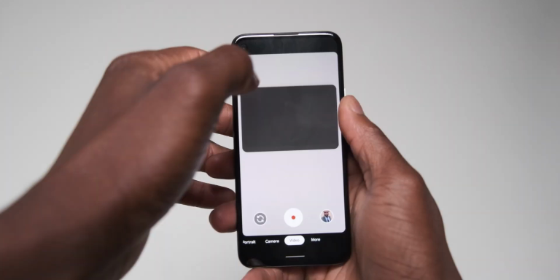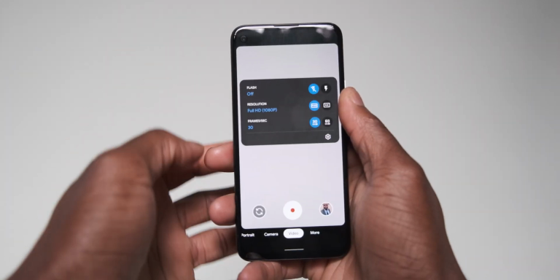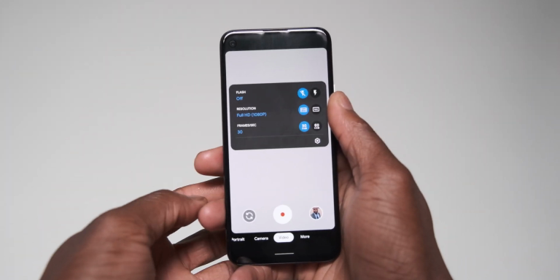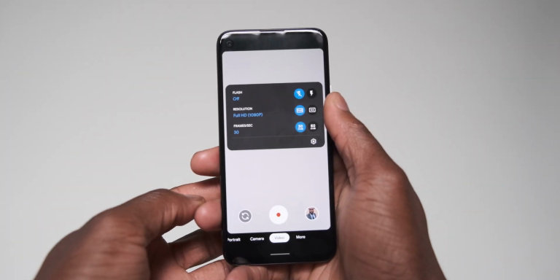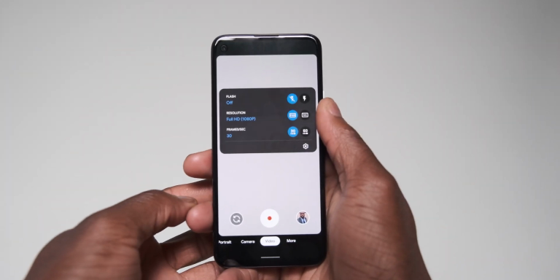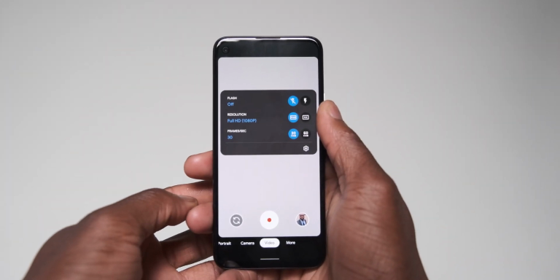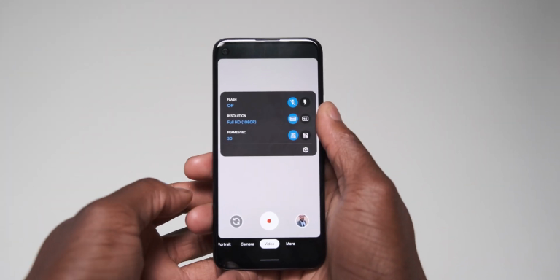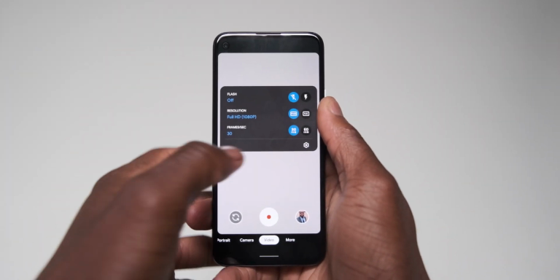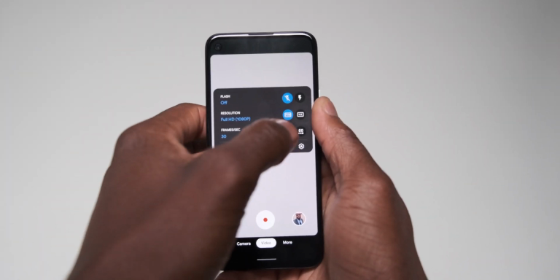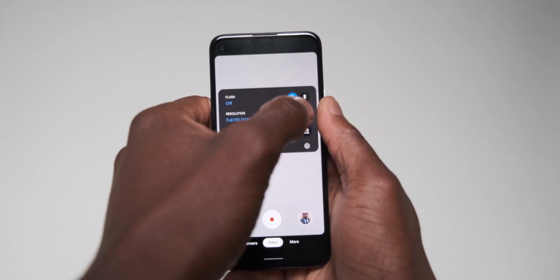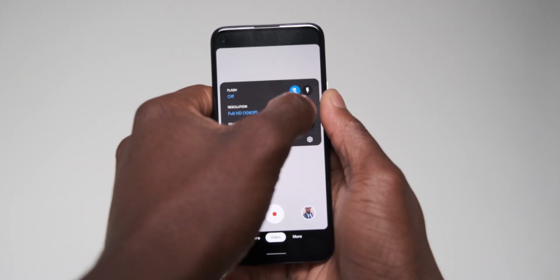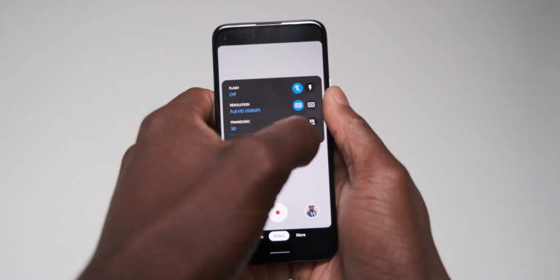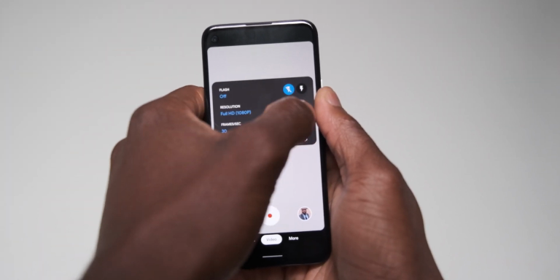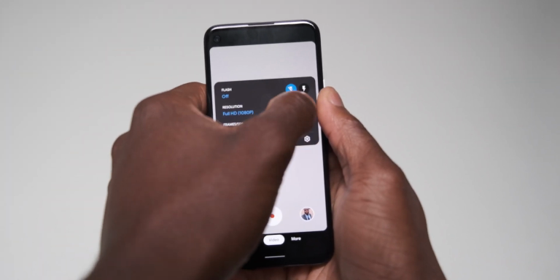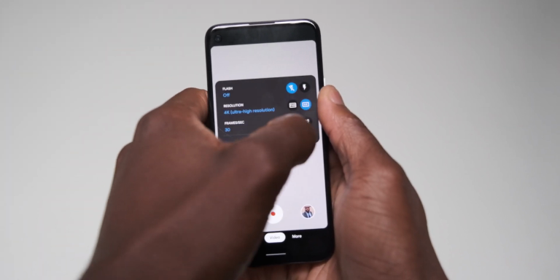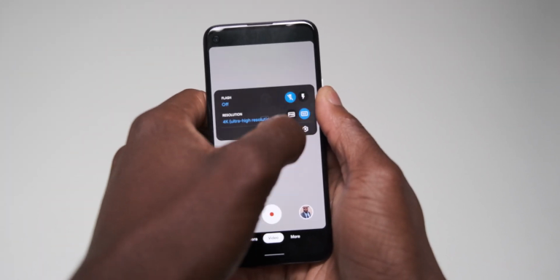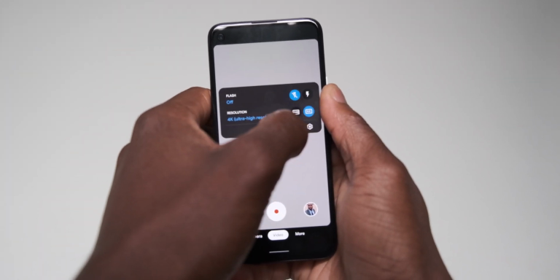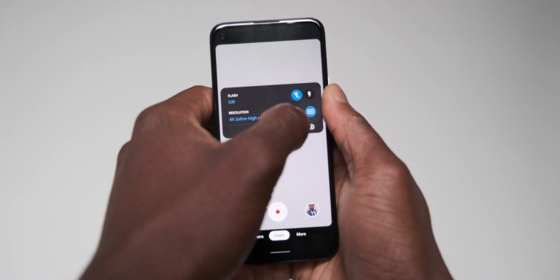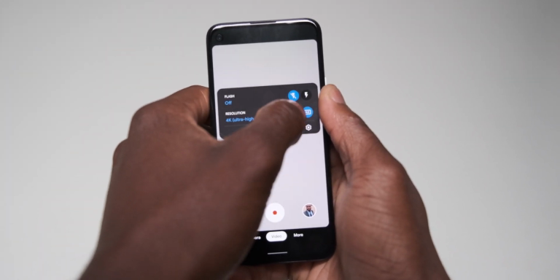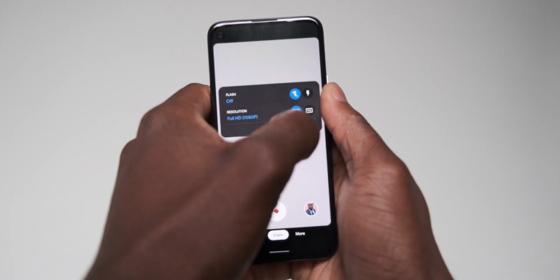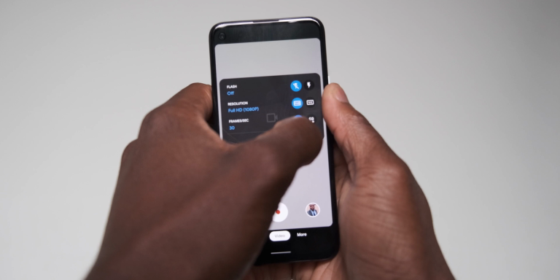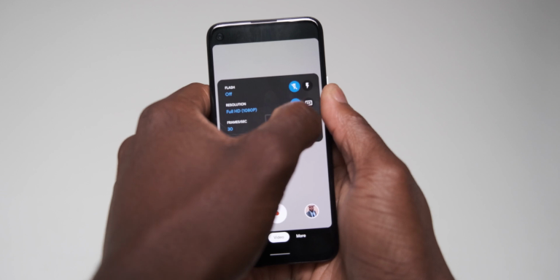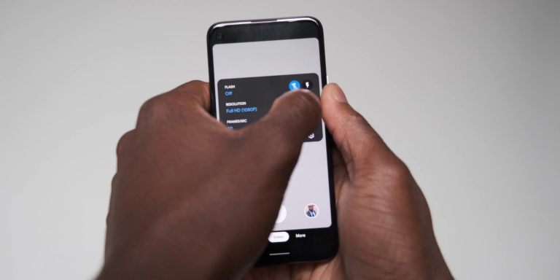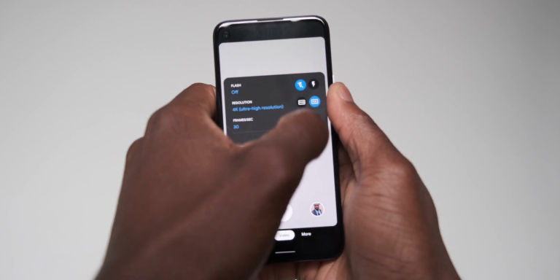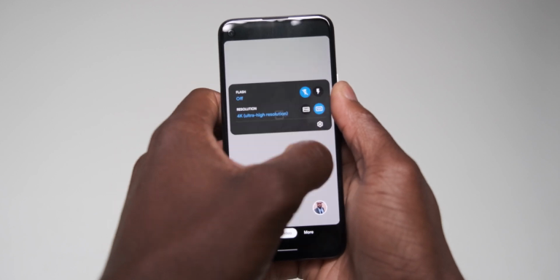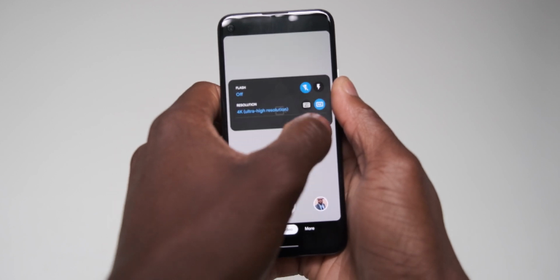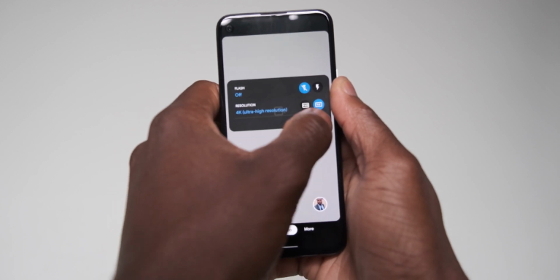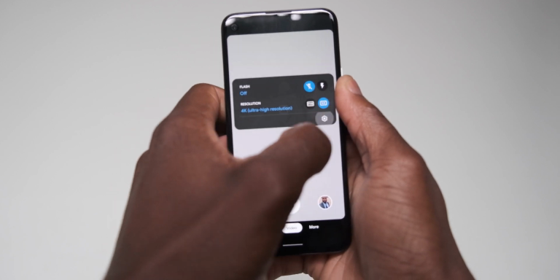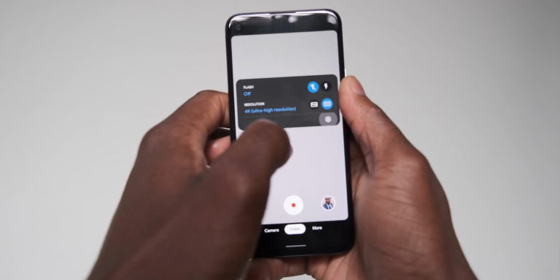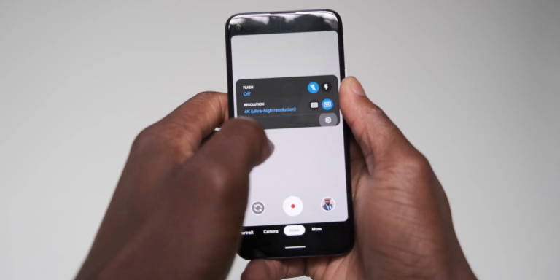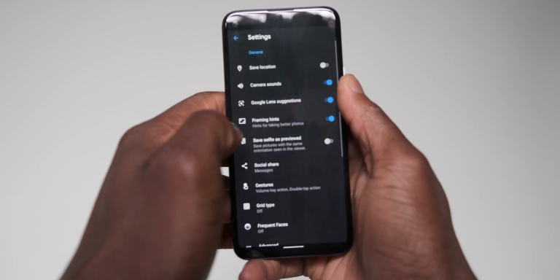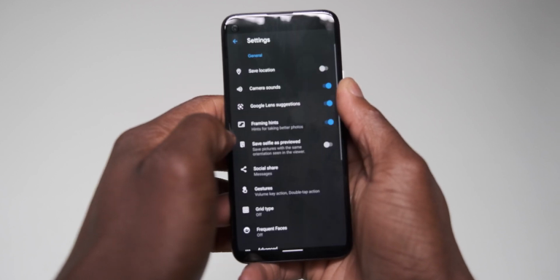When using the Google Camera application, file size limits are now removed in high-resolution recording formats including 1080p and 4K.